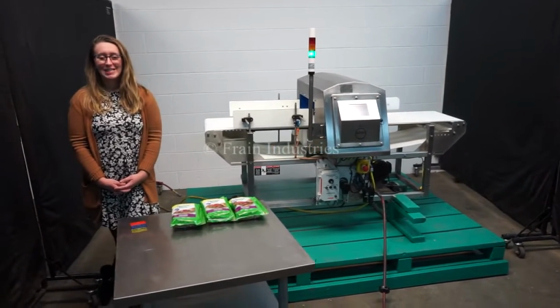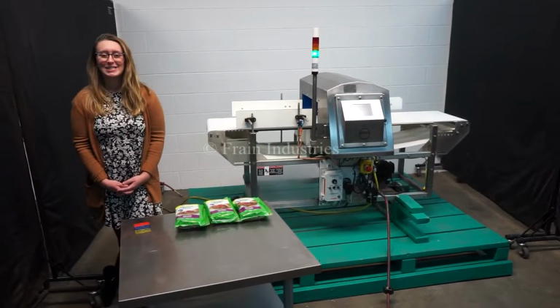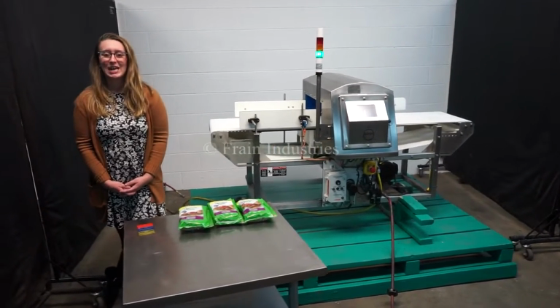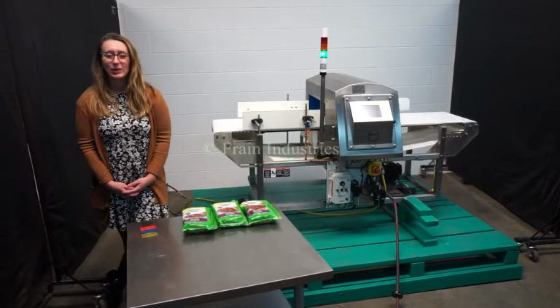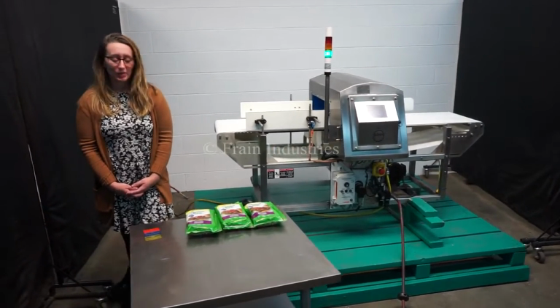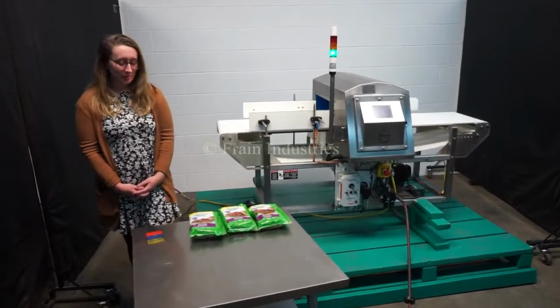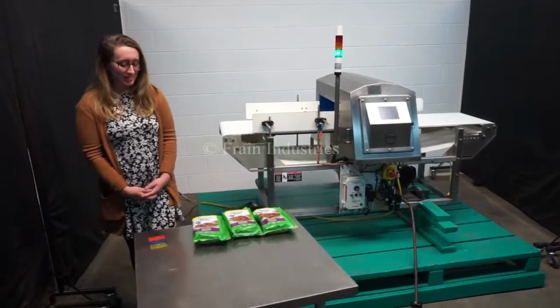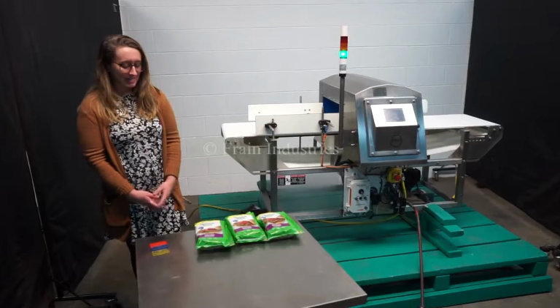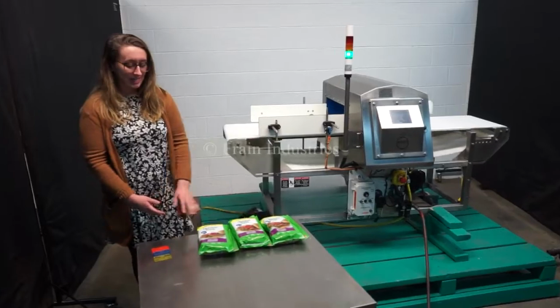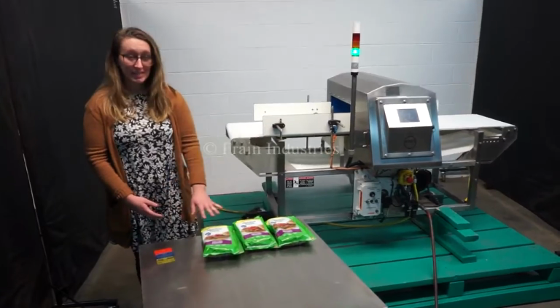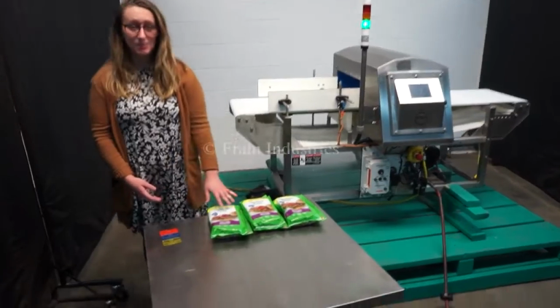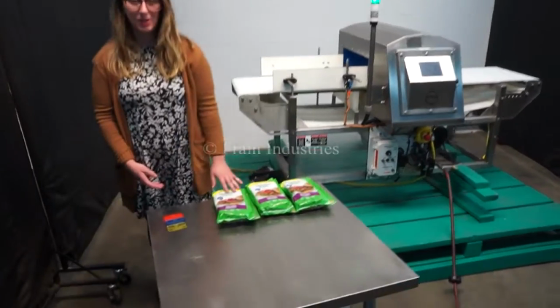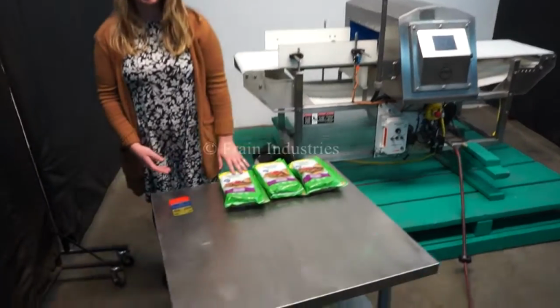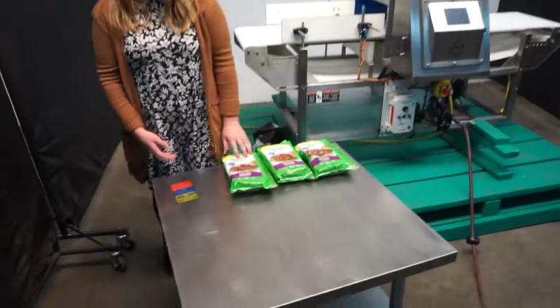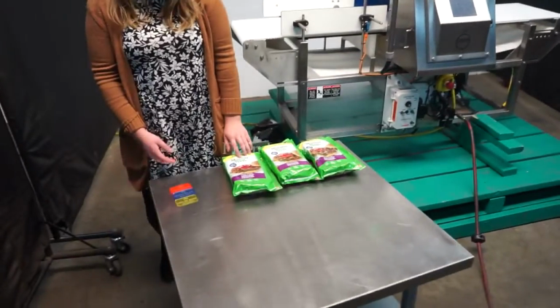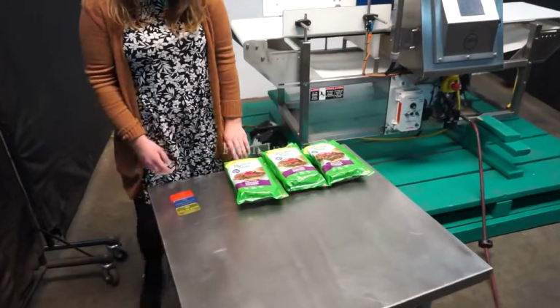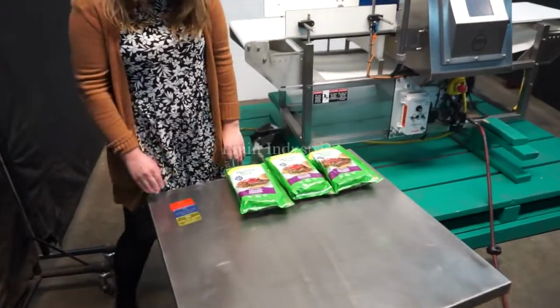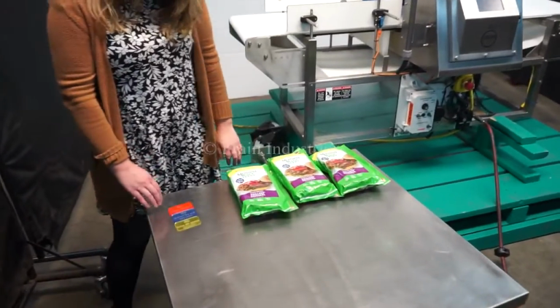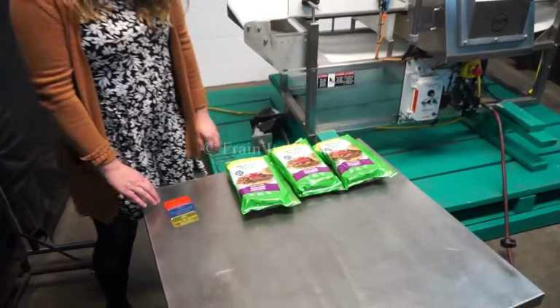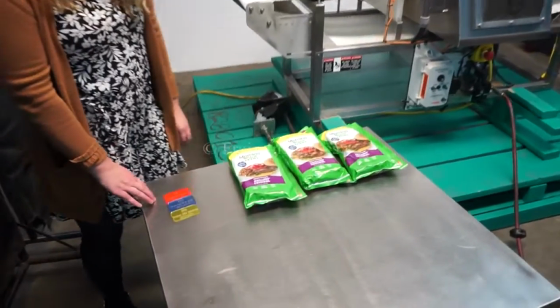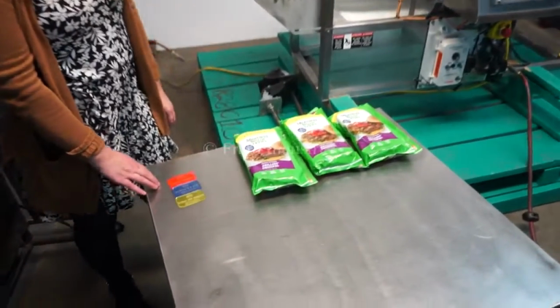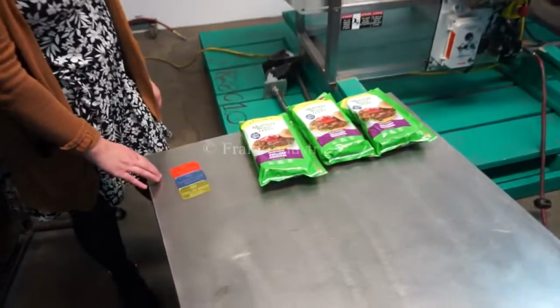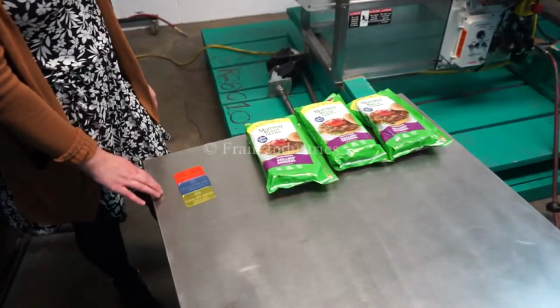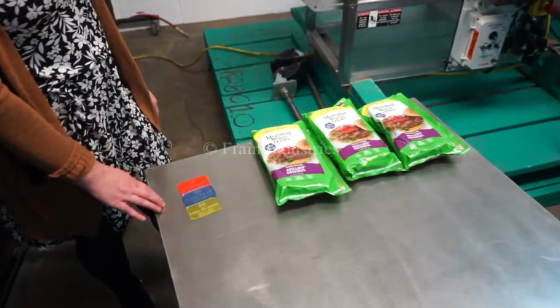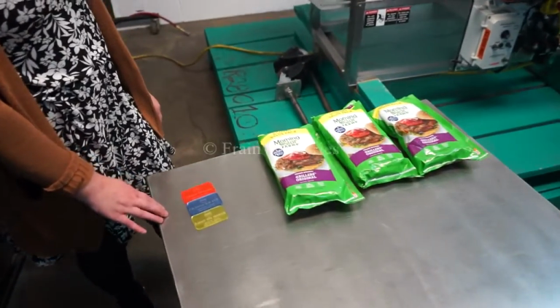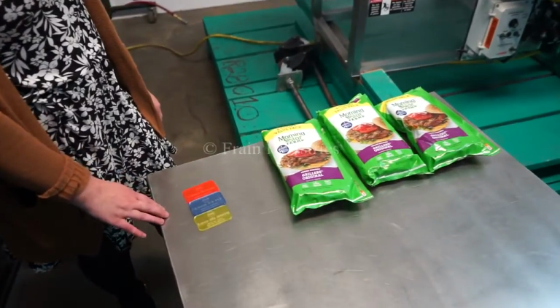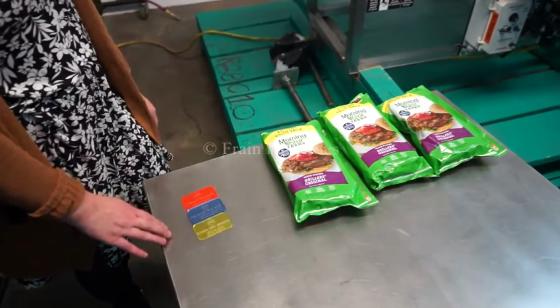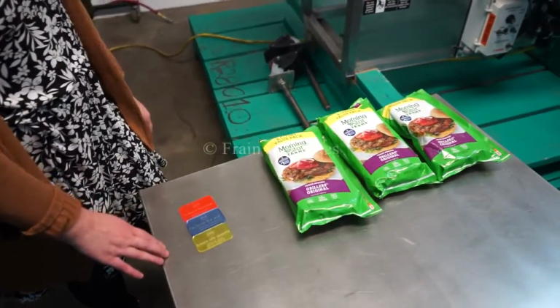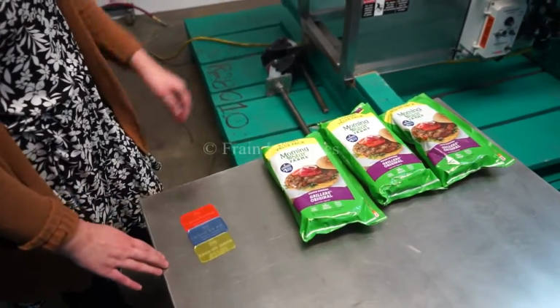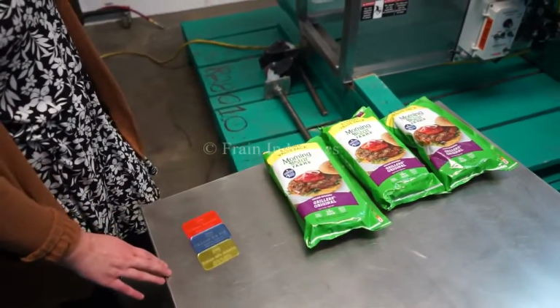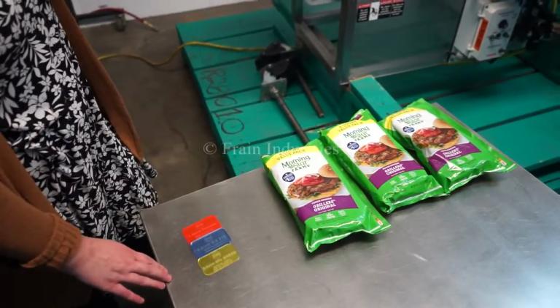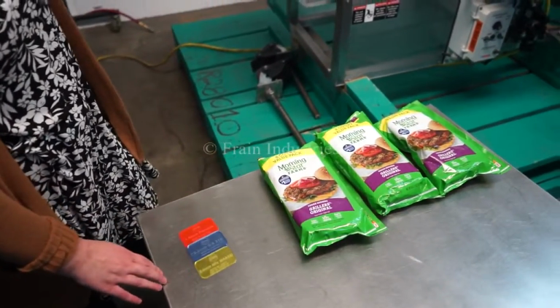Today we'll be testing these burger patties for ferrous, non-ferrous, and stainless steel.